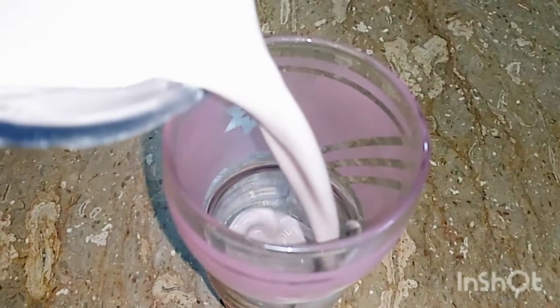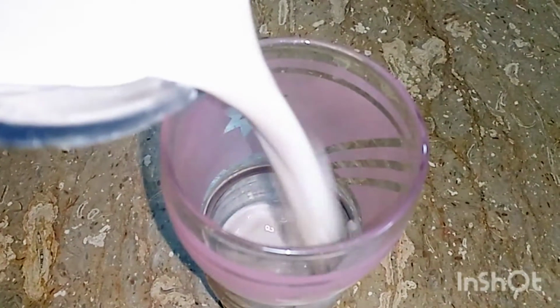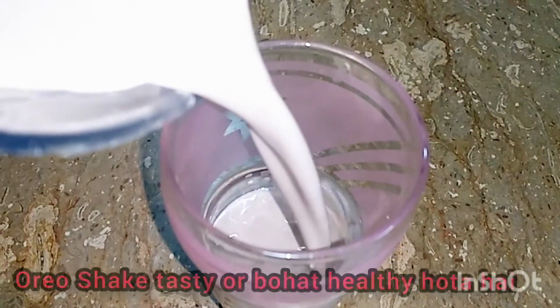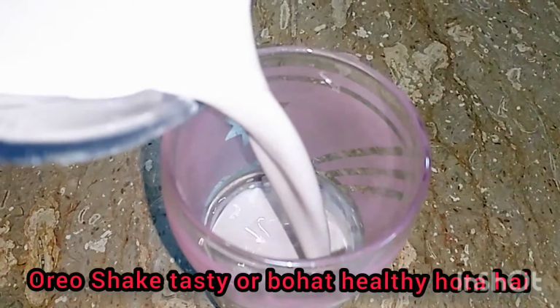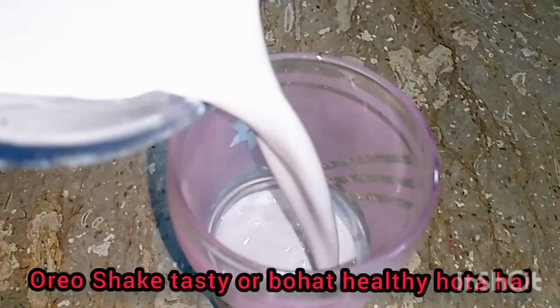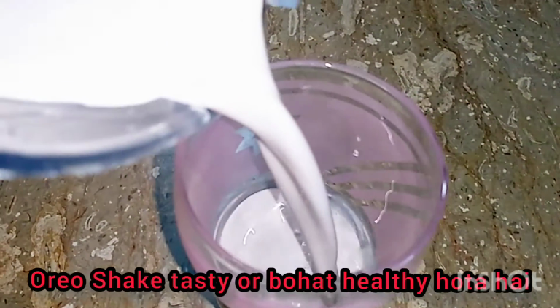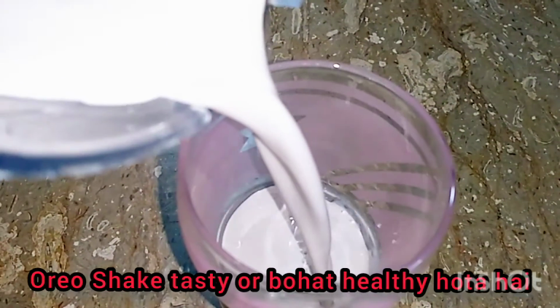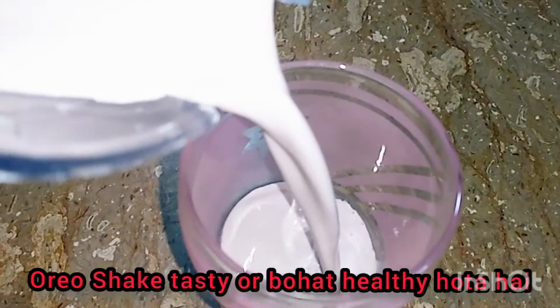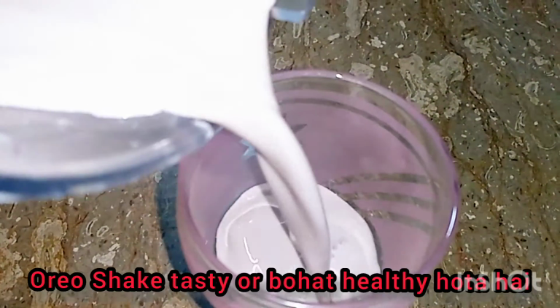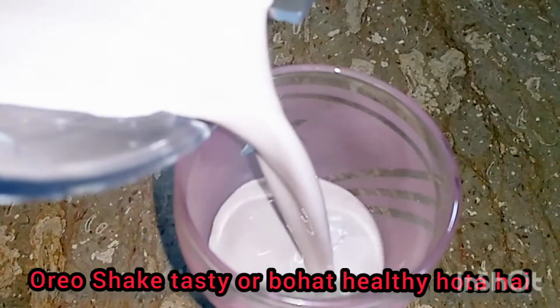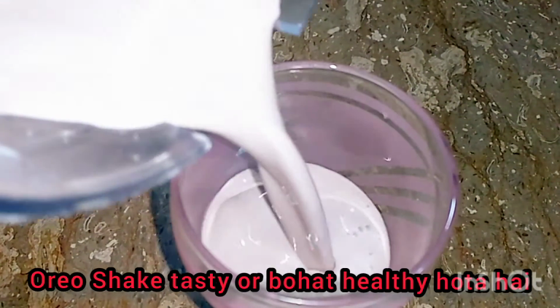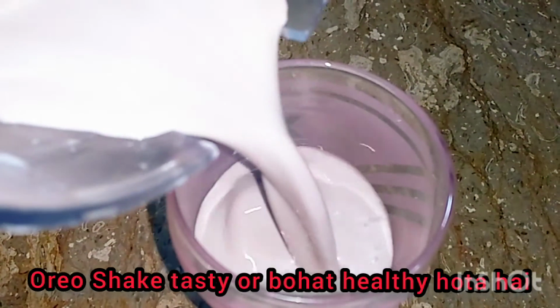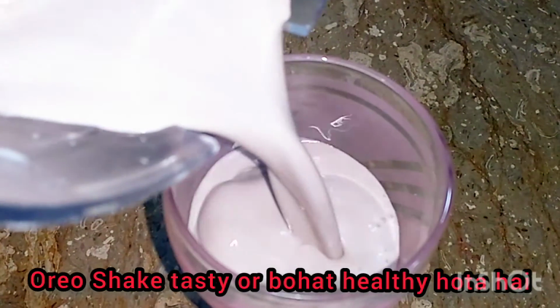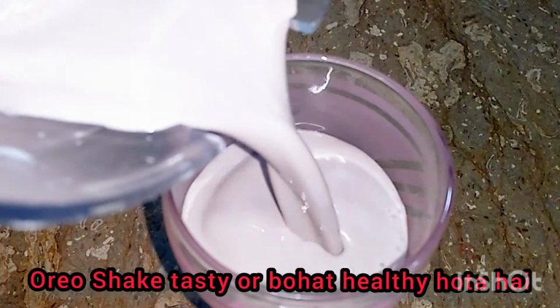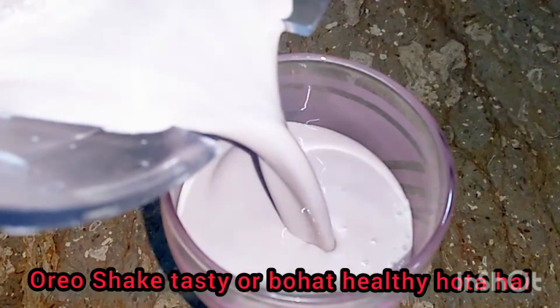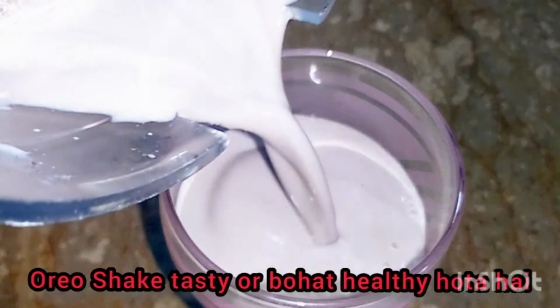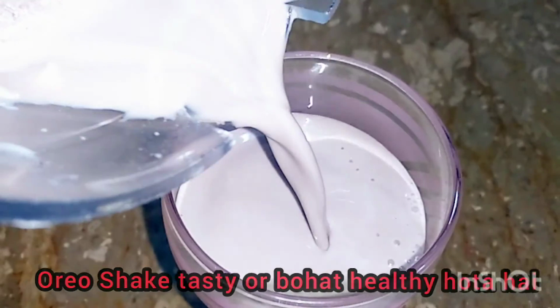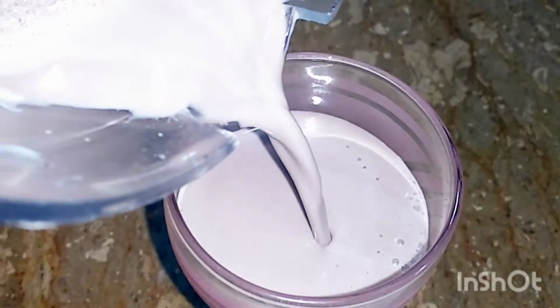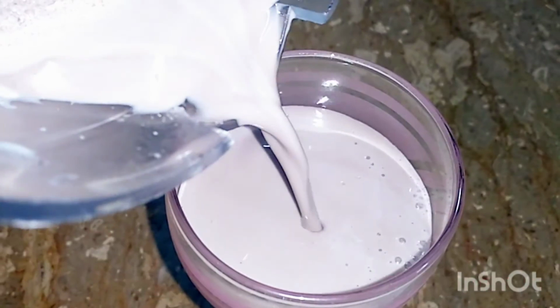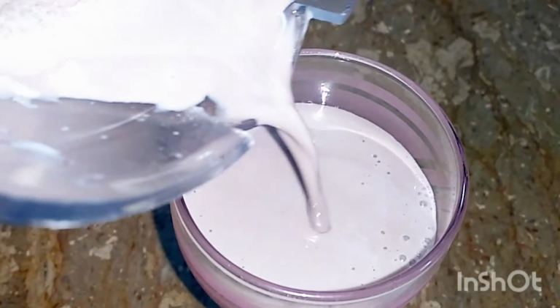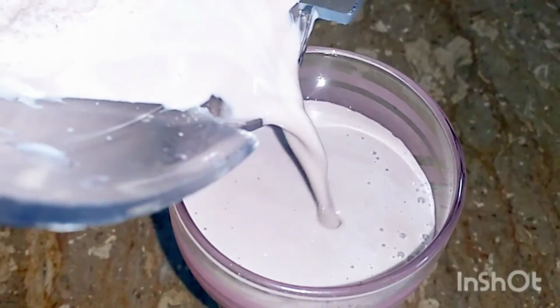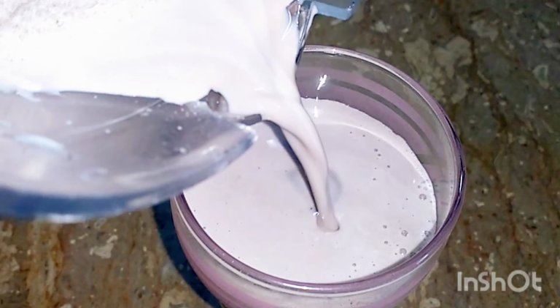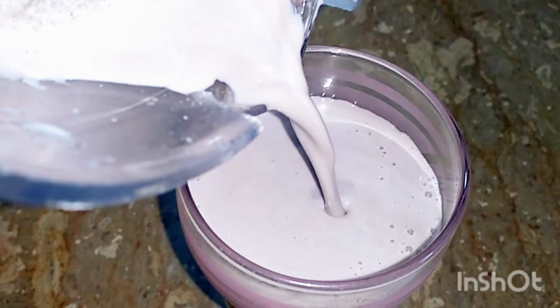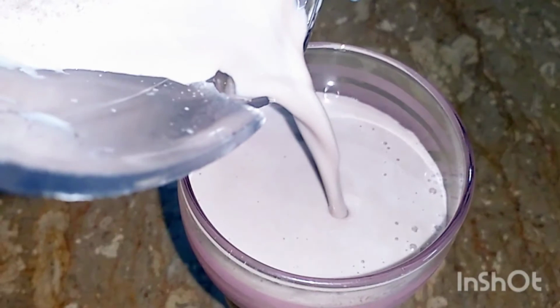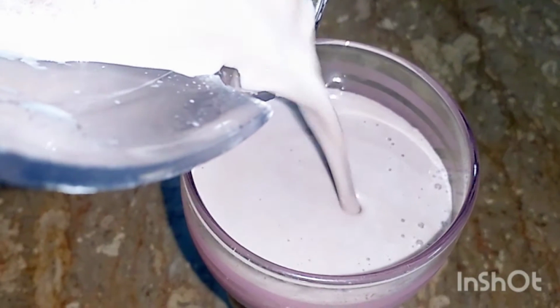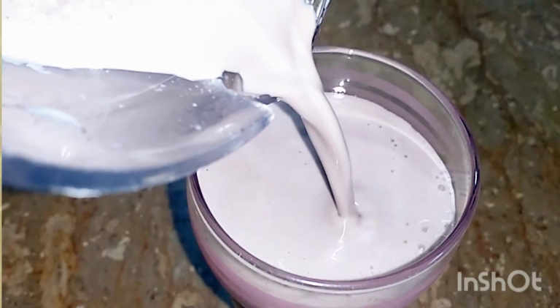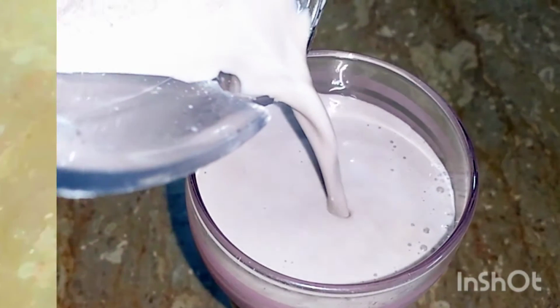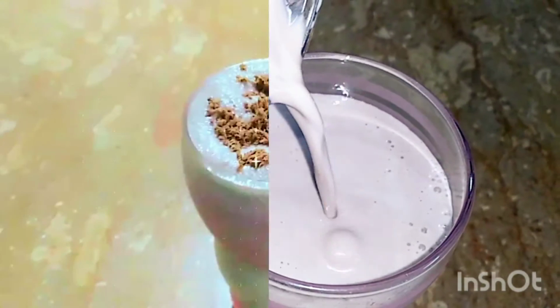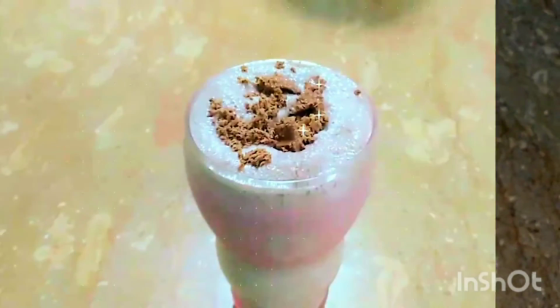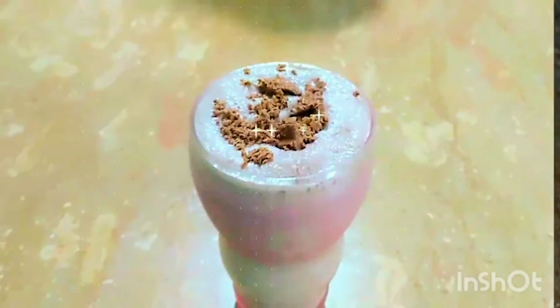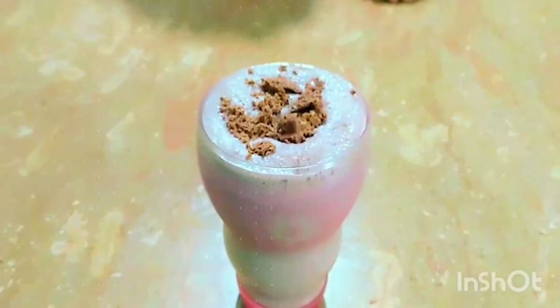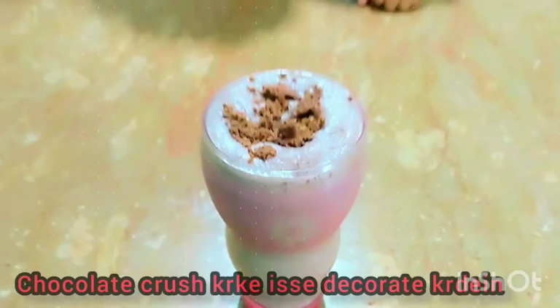Oreos are tasty and healthy. We will have chocolate.